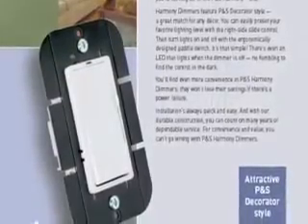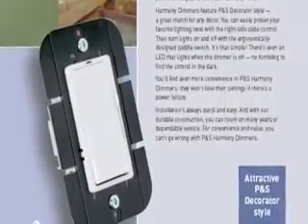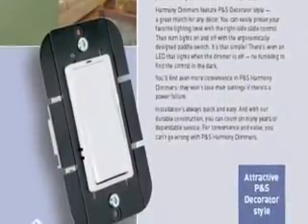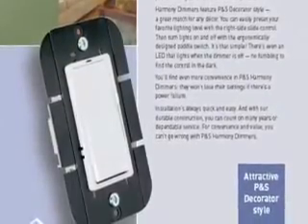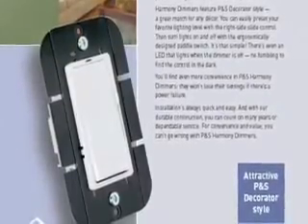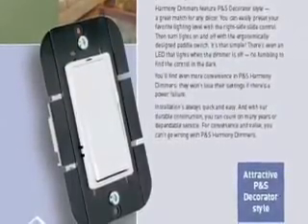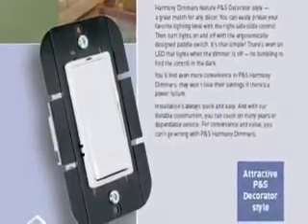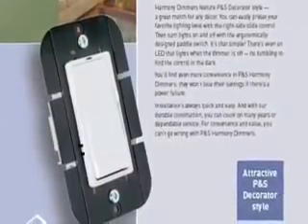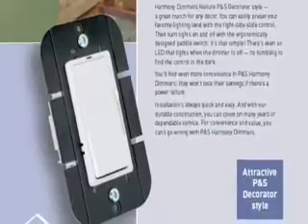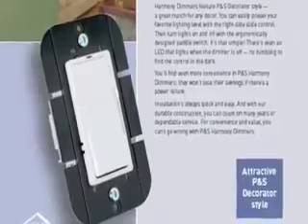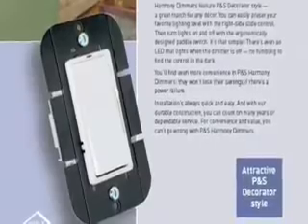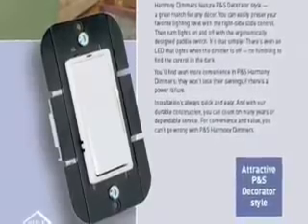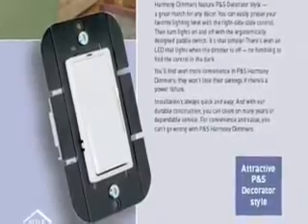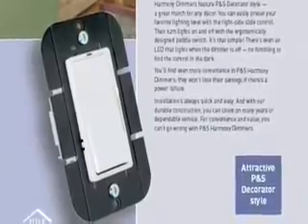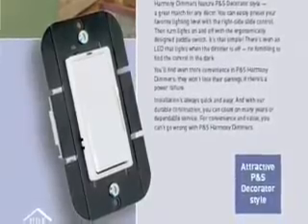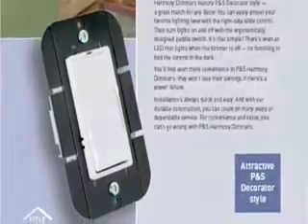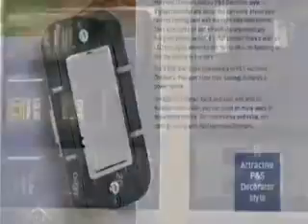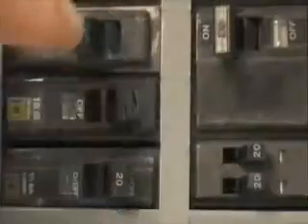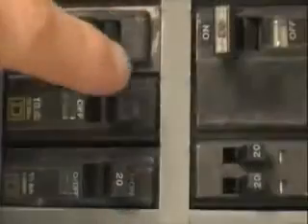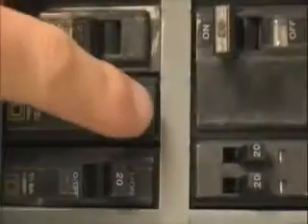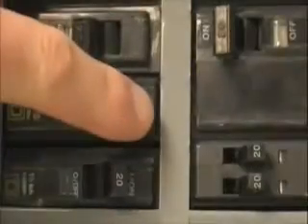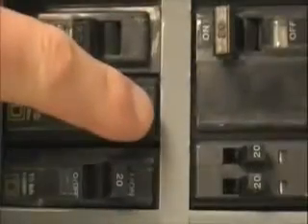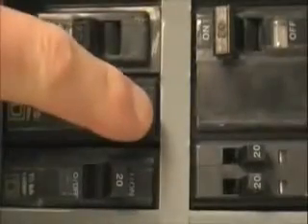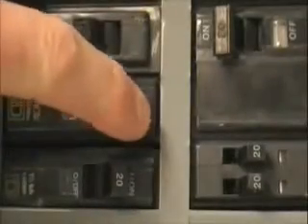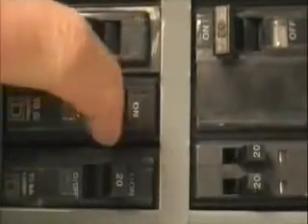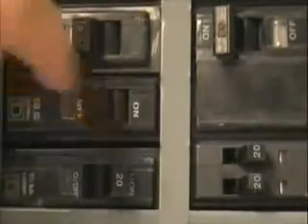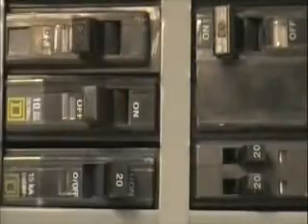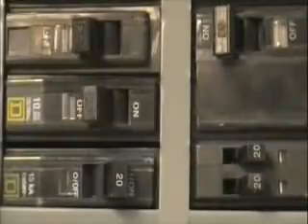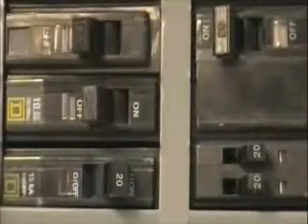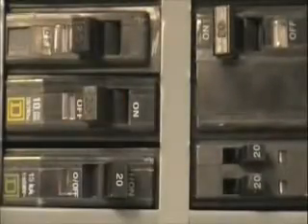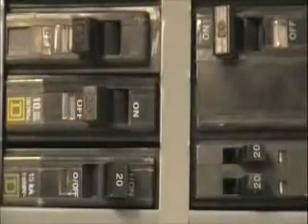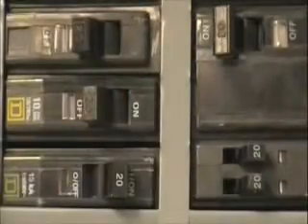Replacing a conventional switch with a Harmony dimmer is a very simple job. First, turn off the power.